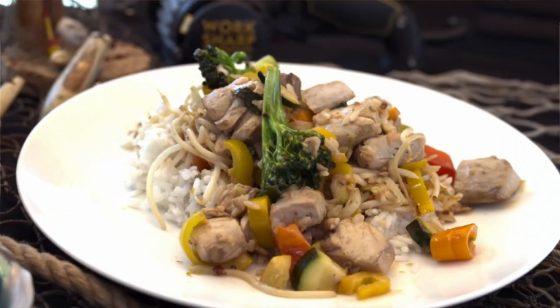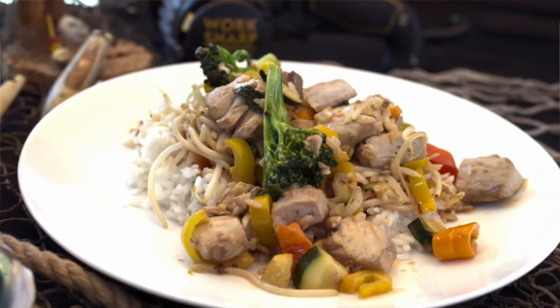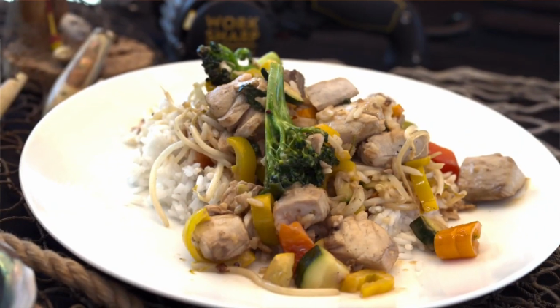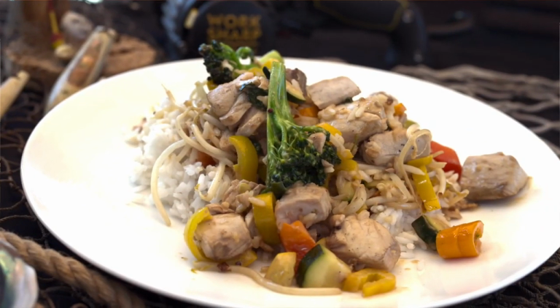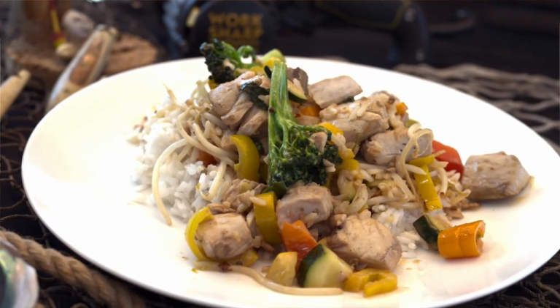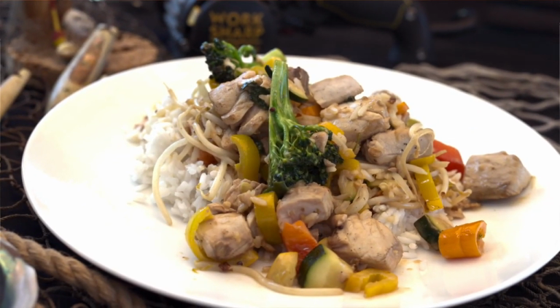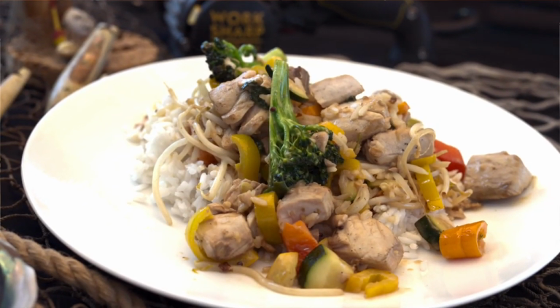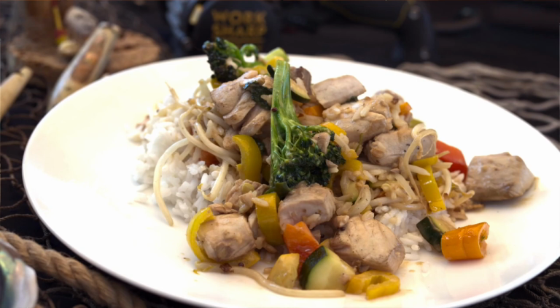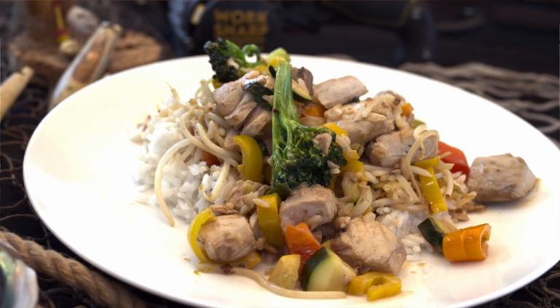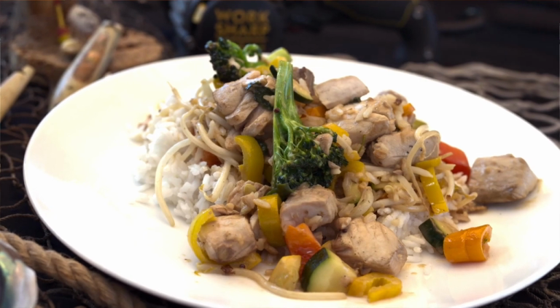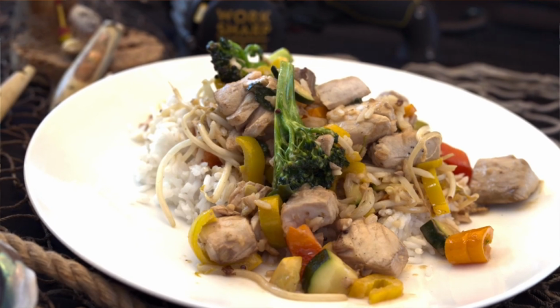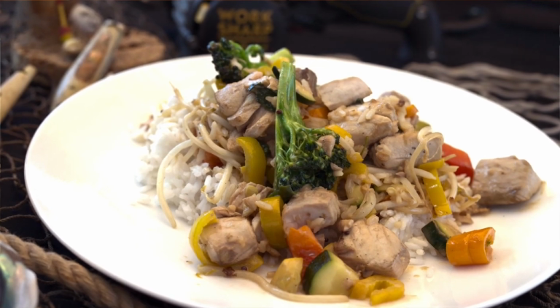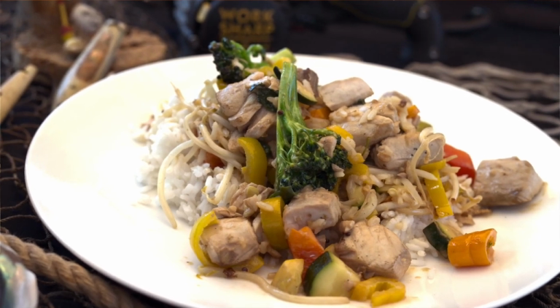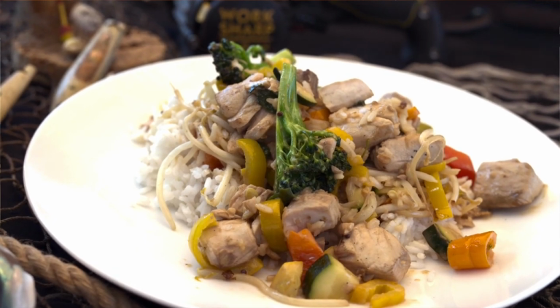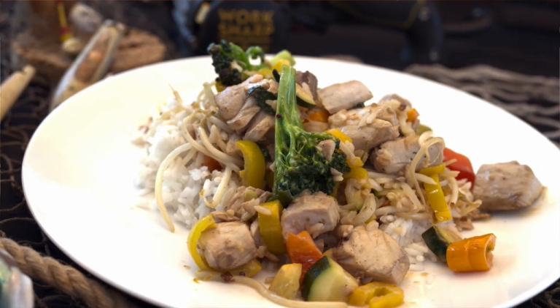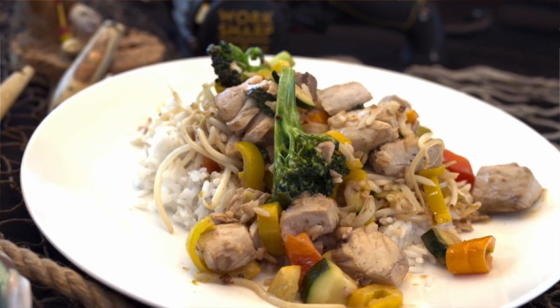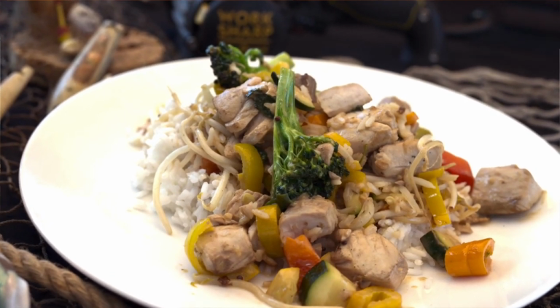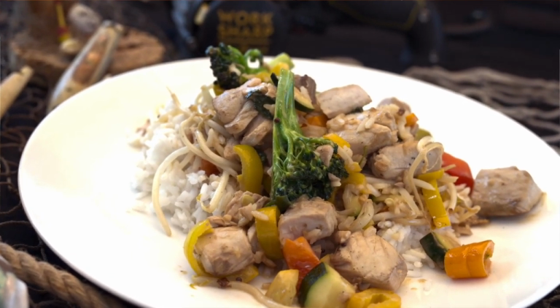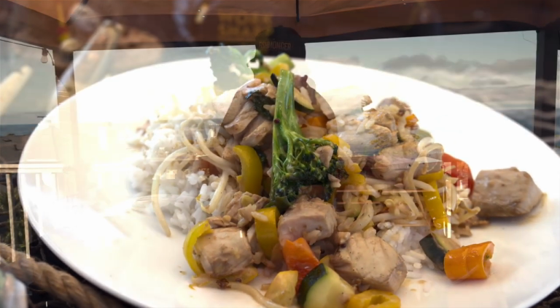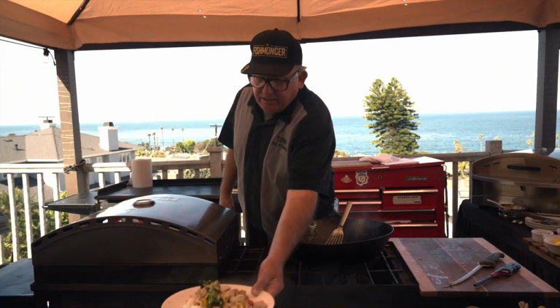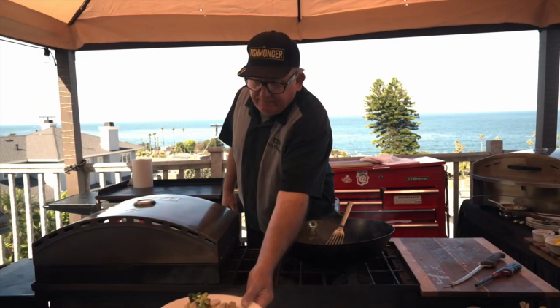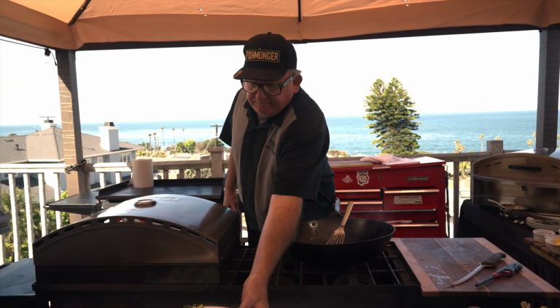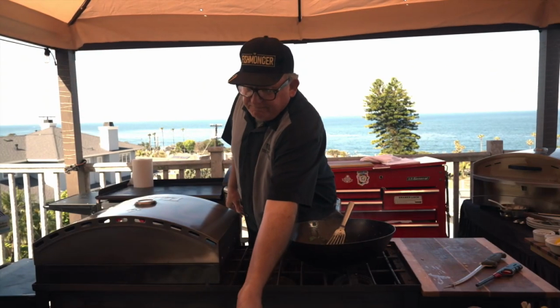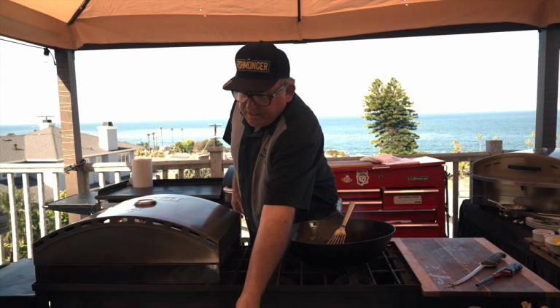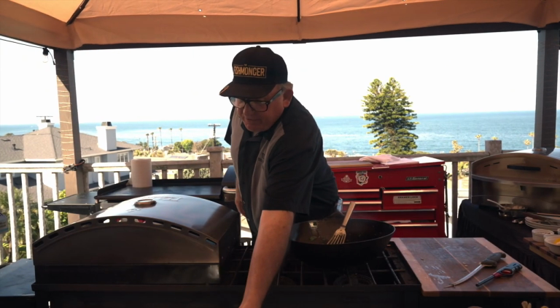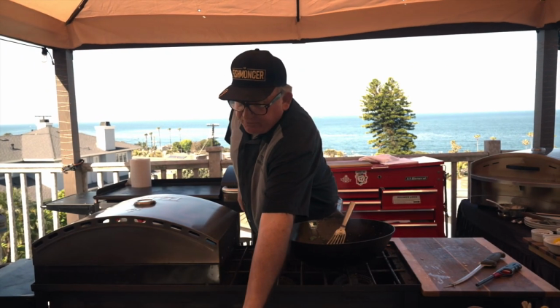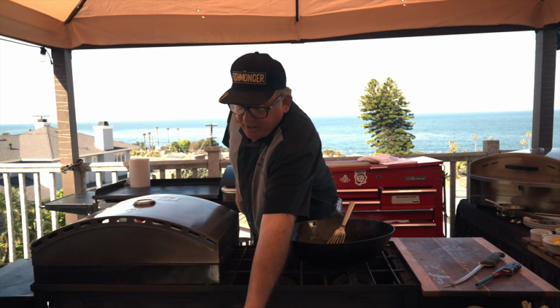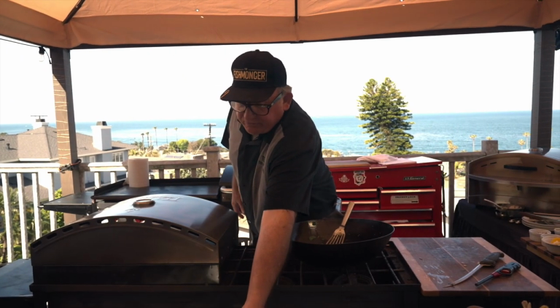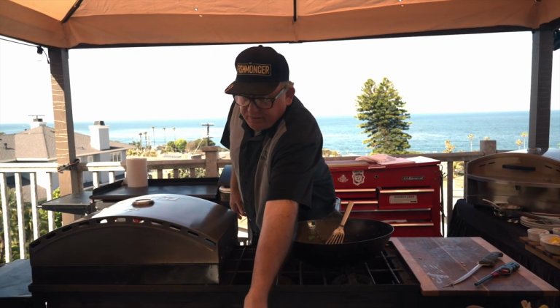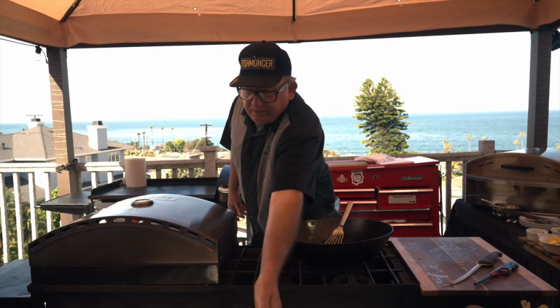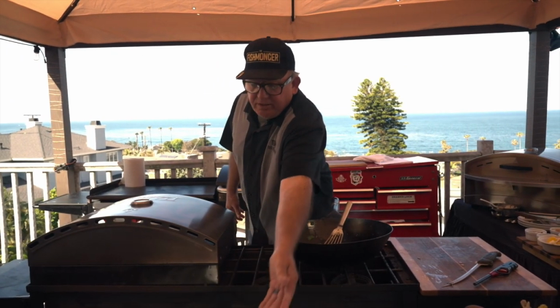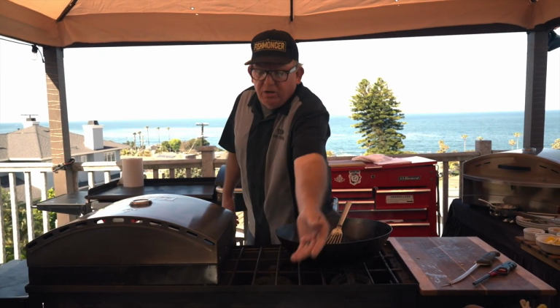Here you go — we're all adults, play with your food. It's just fish; don't be intimidated. Get out, catch it, cook it, eat it, invite your friends. There you go.